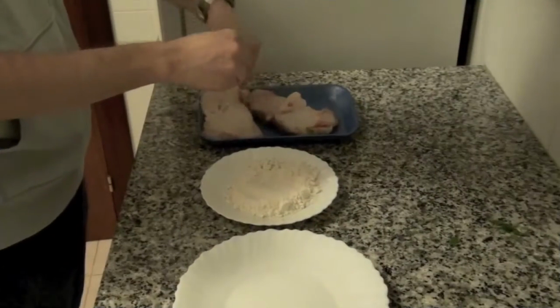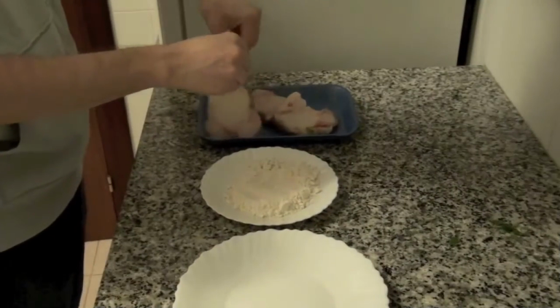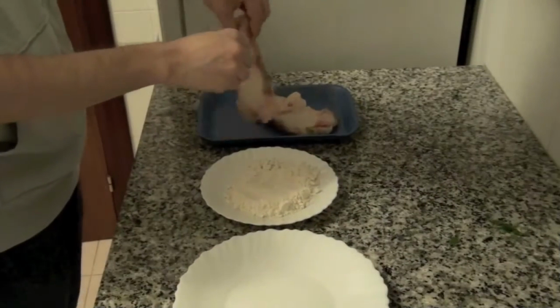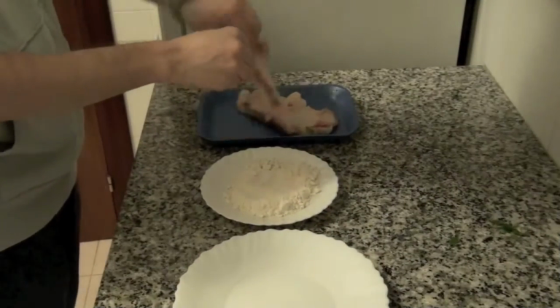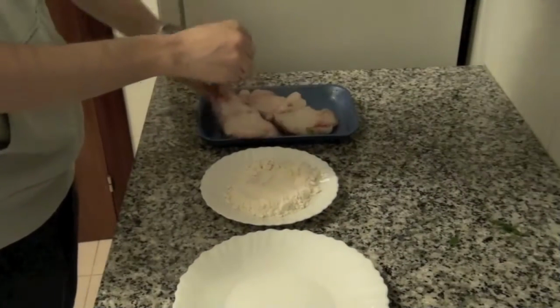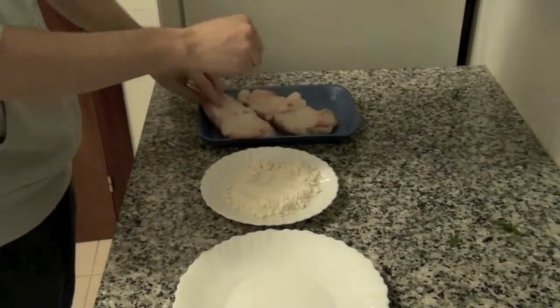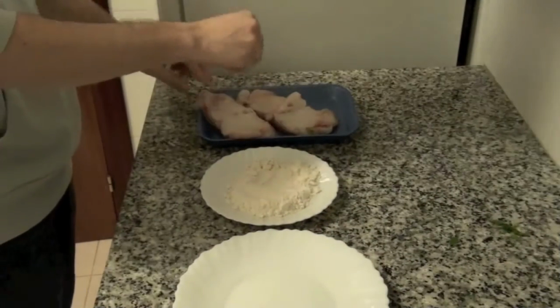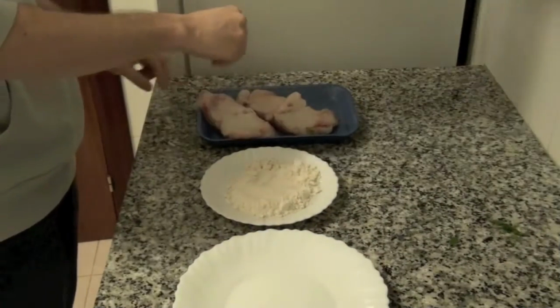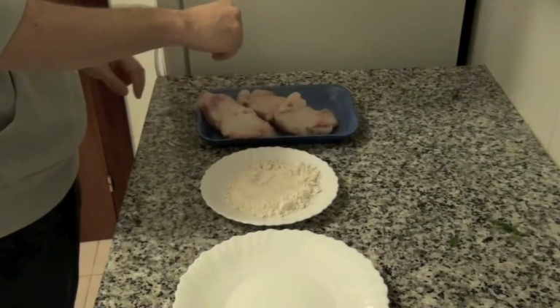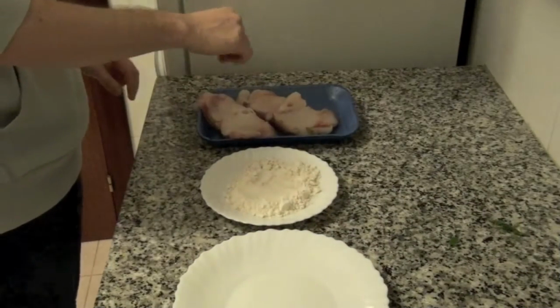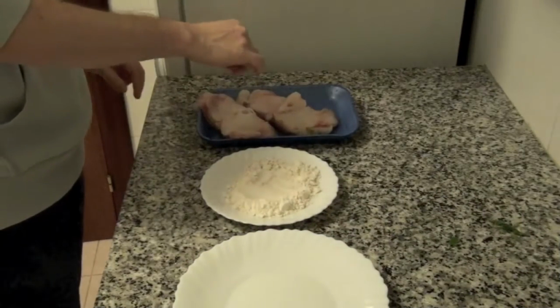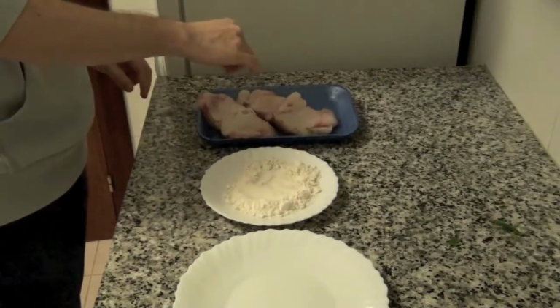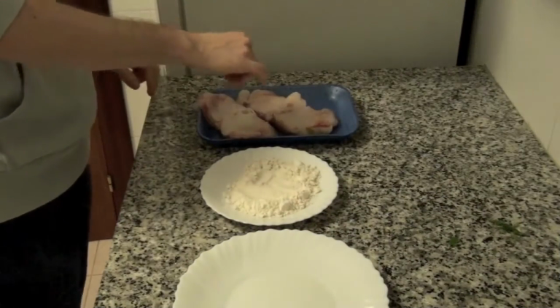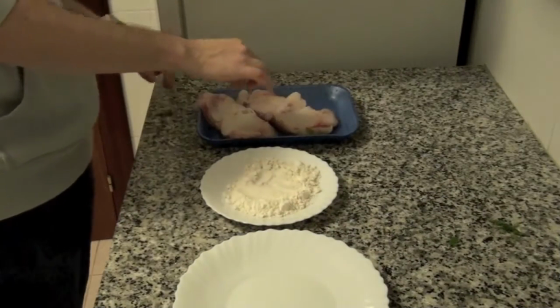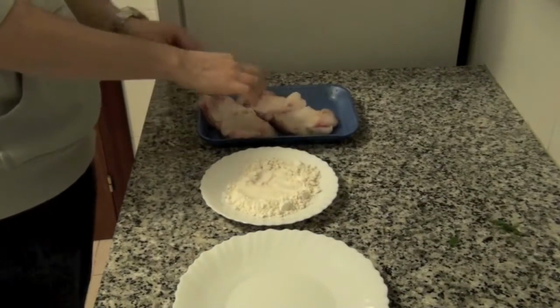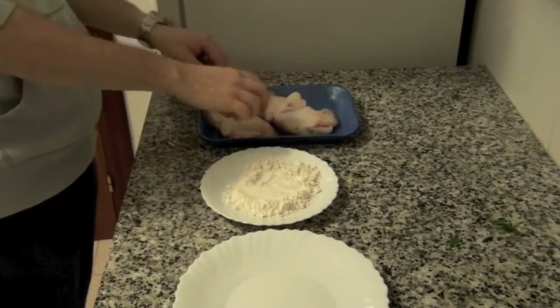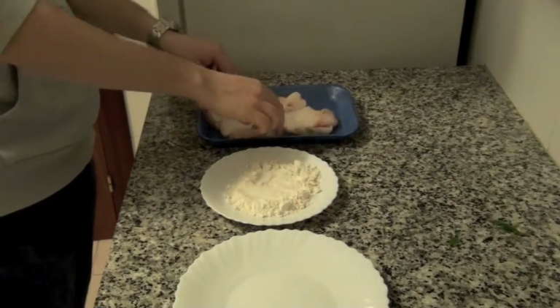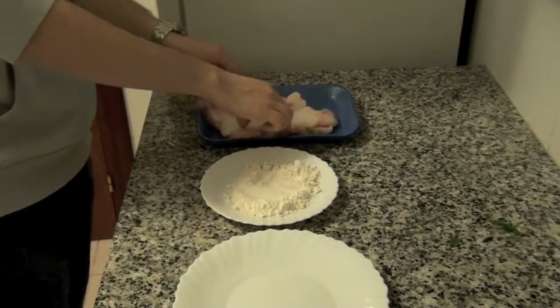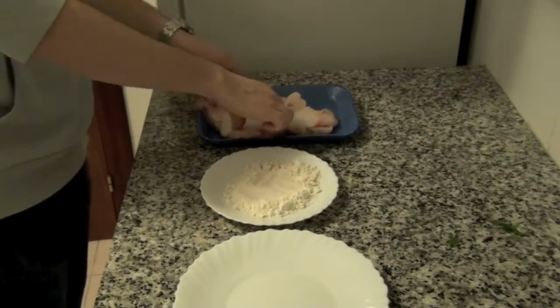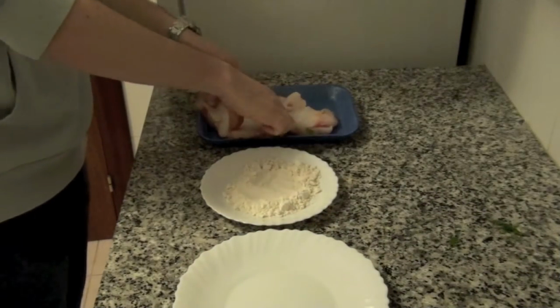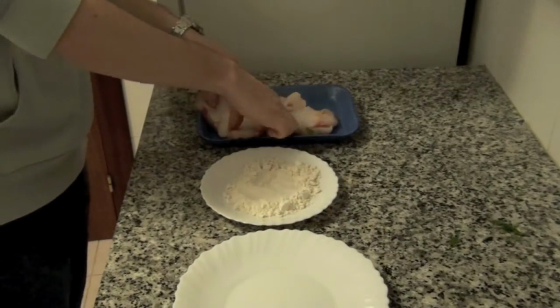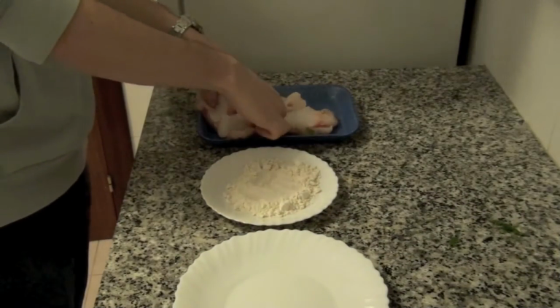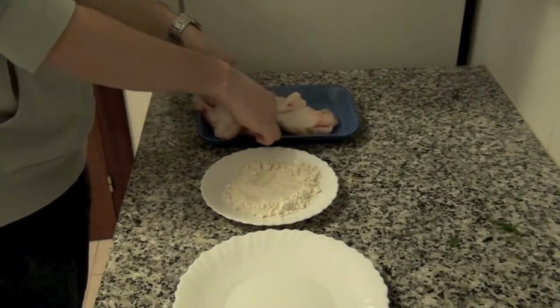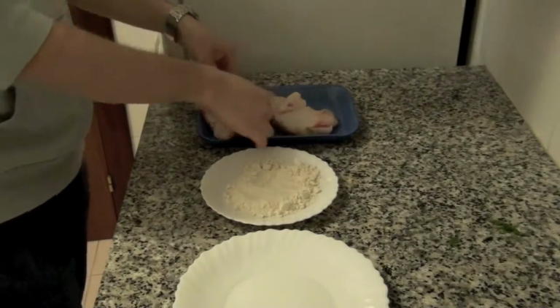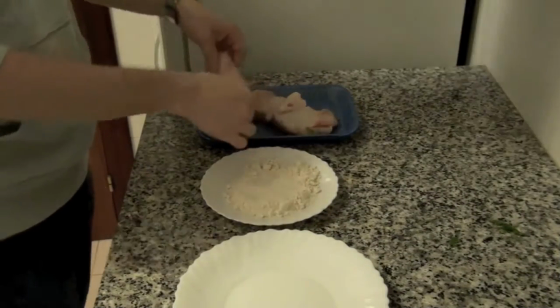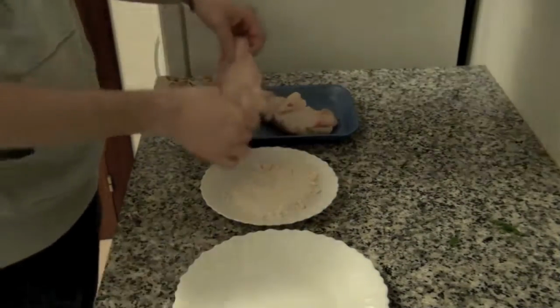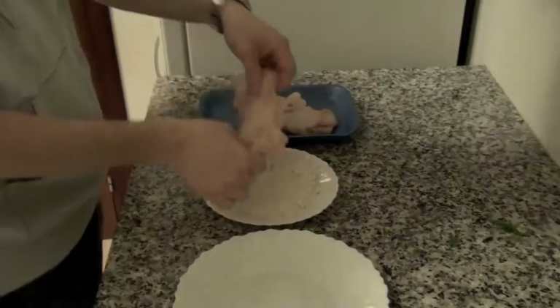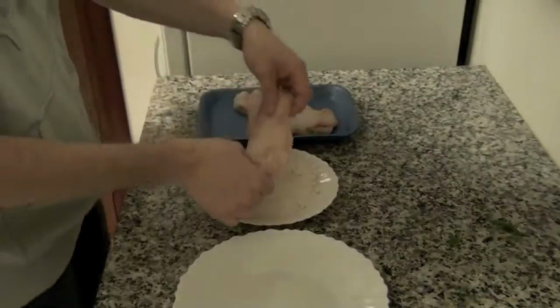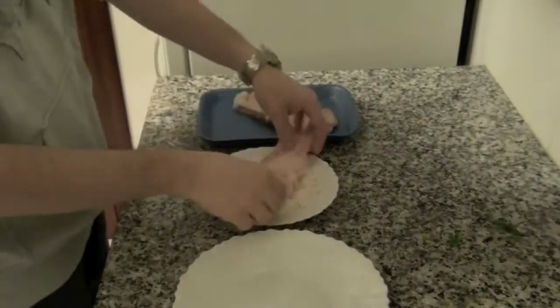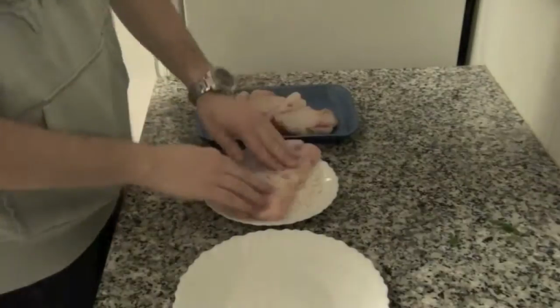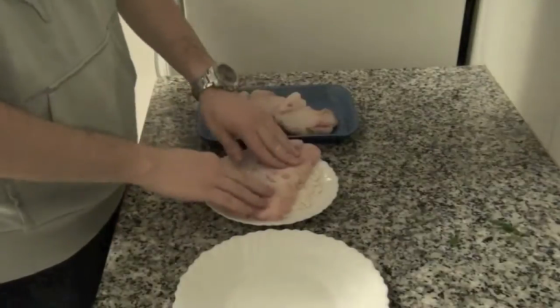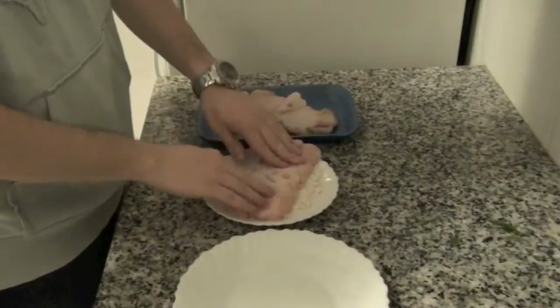When the onion is cooked, add salt to the monkfish and cover with flour.